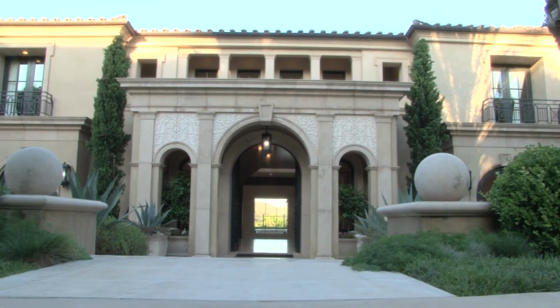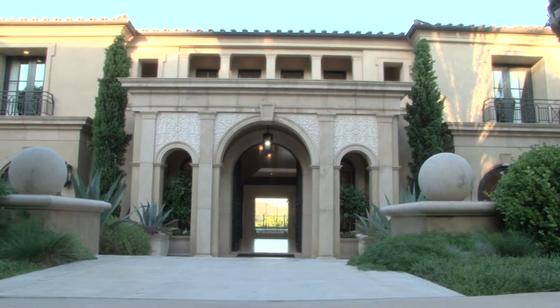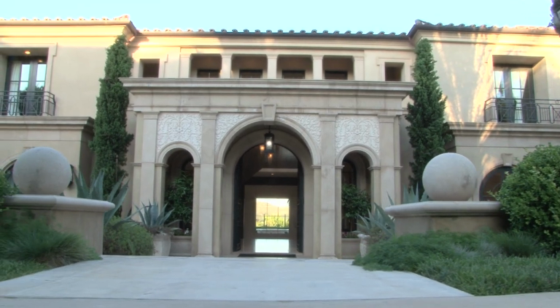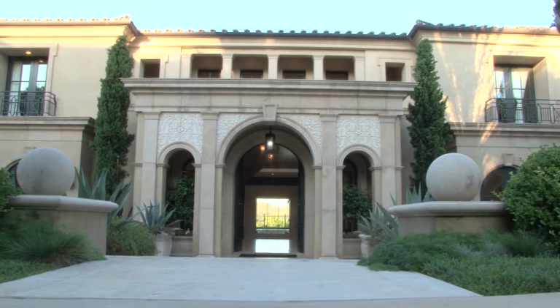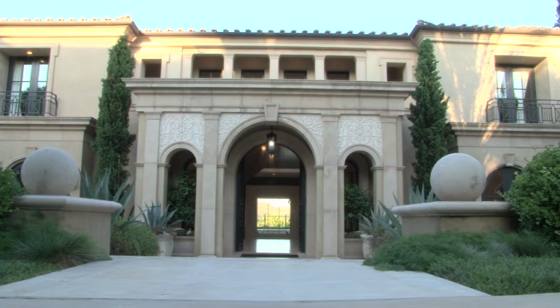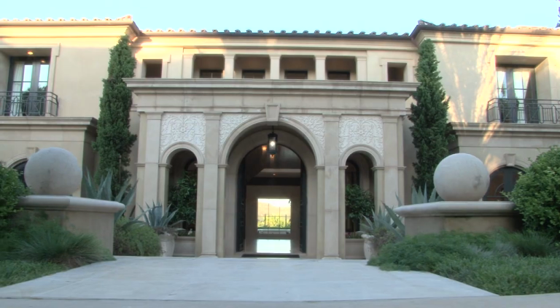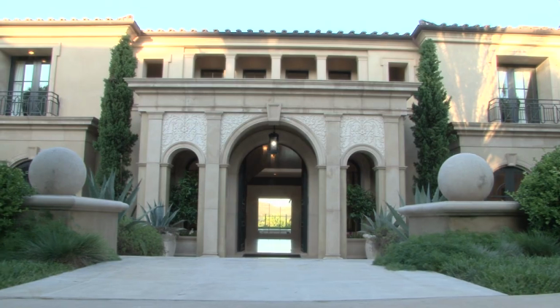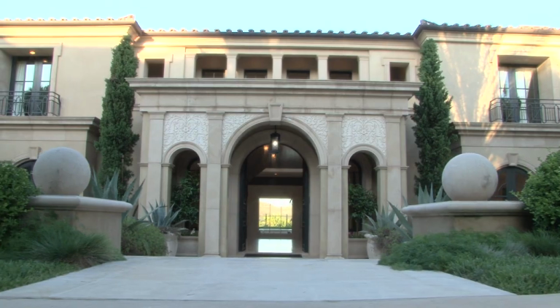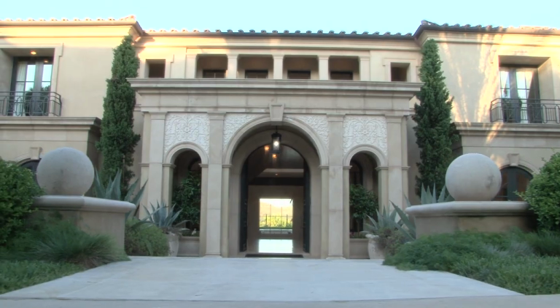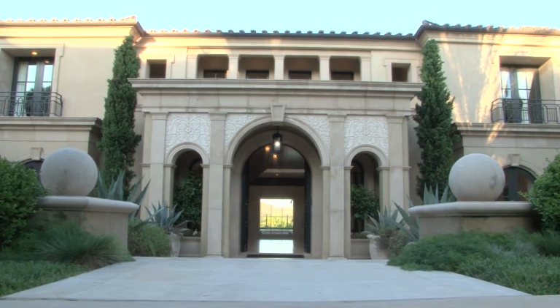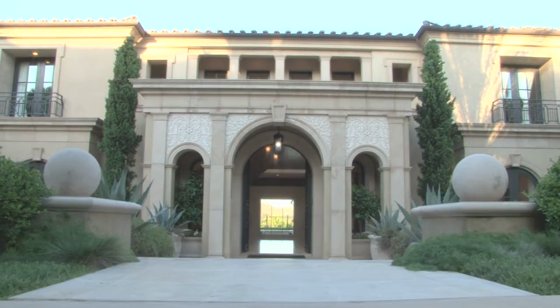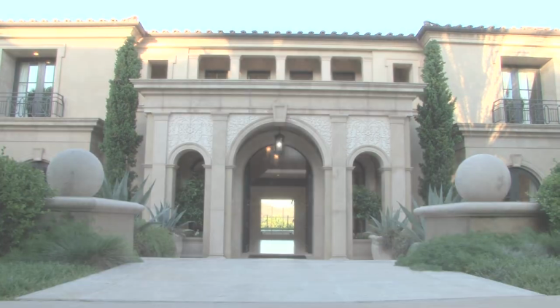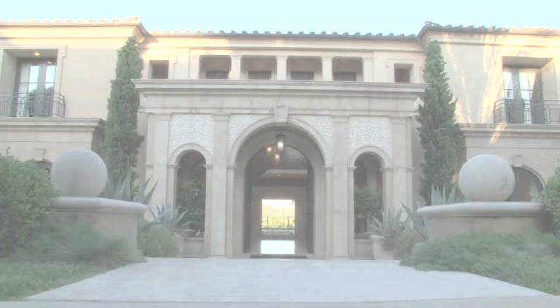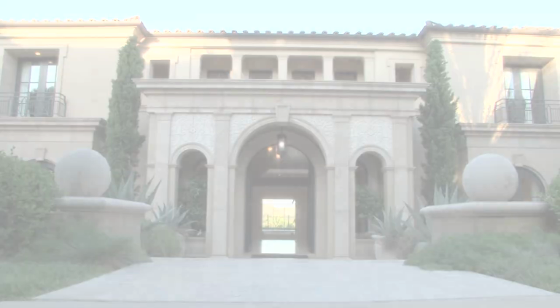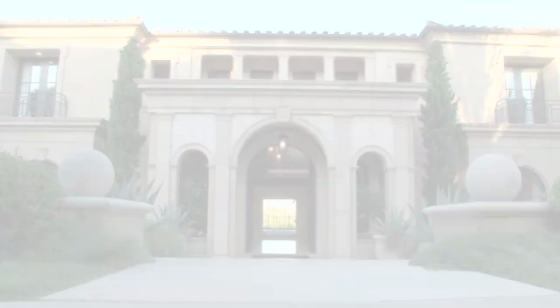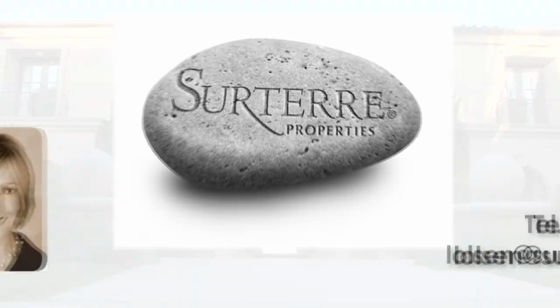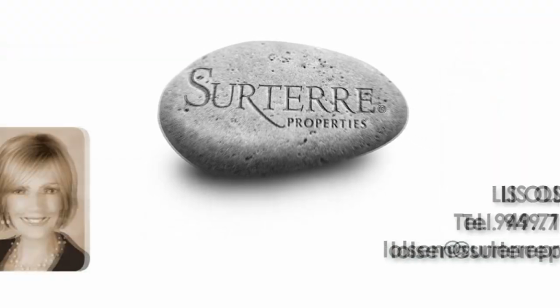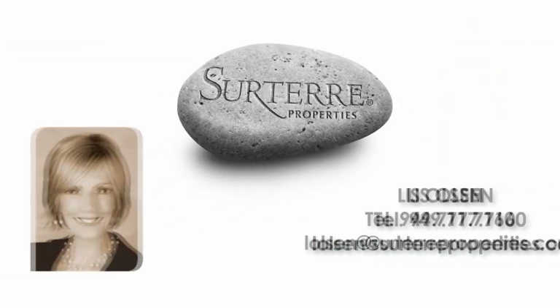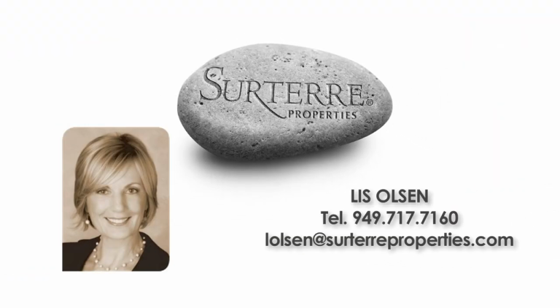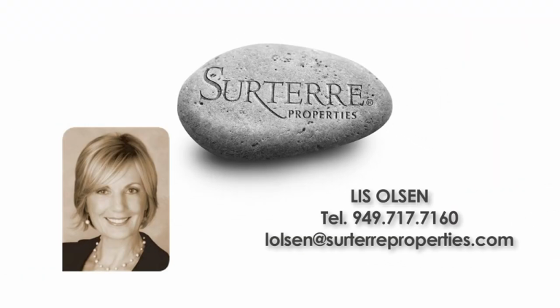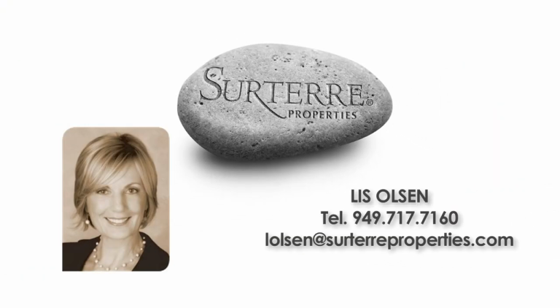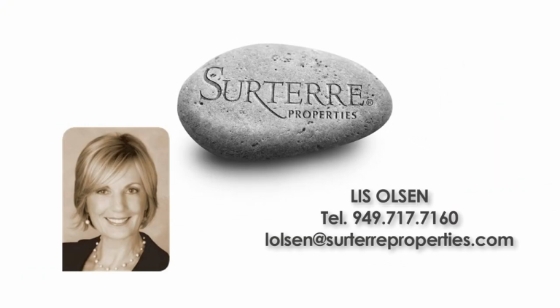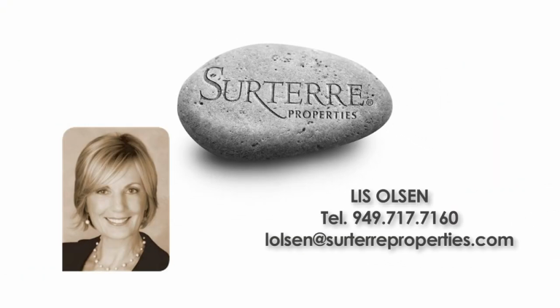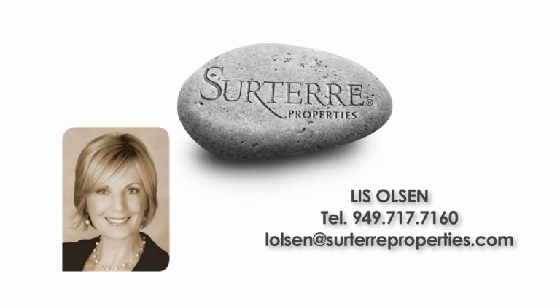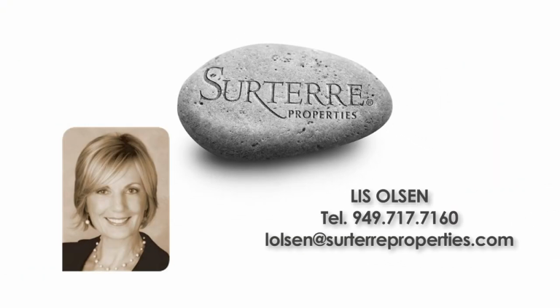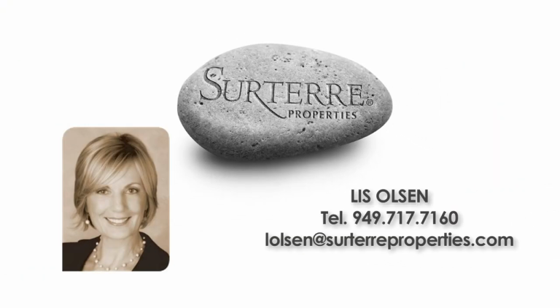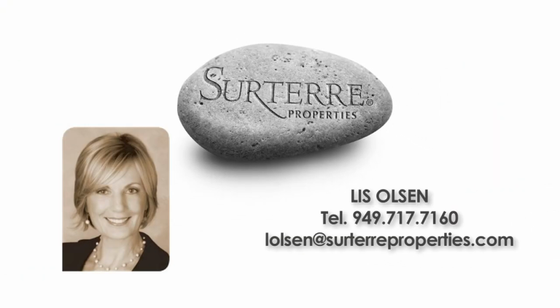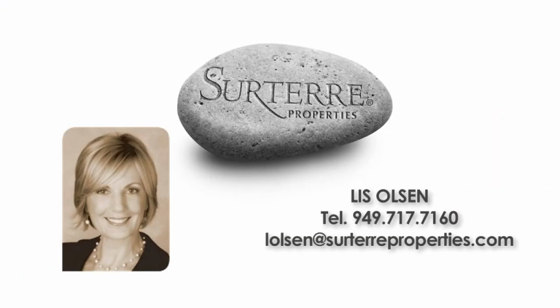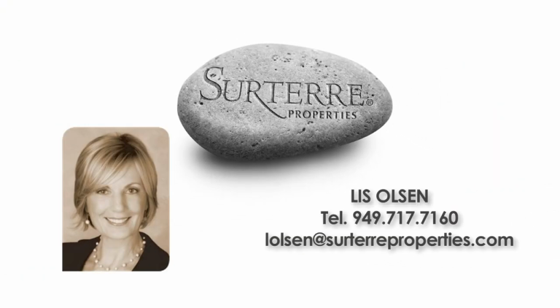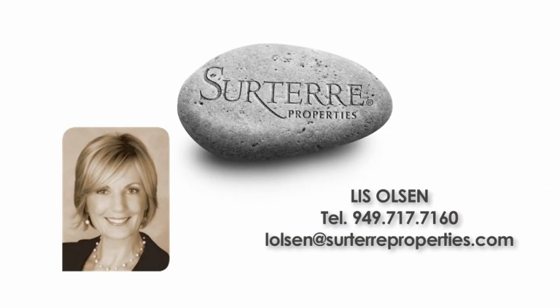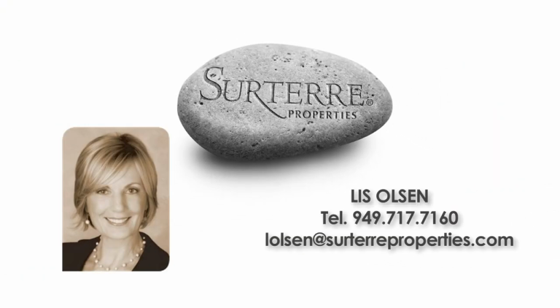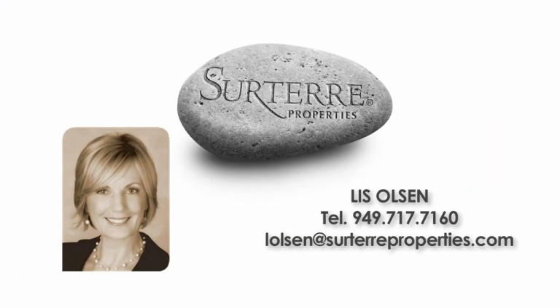For more information, please contact the listing agent Lee Sulson at Surtair Properties in Newport Beach.